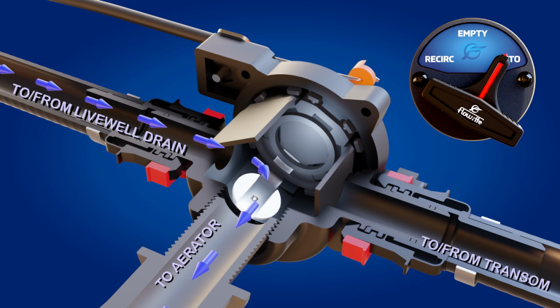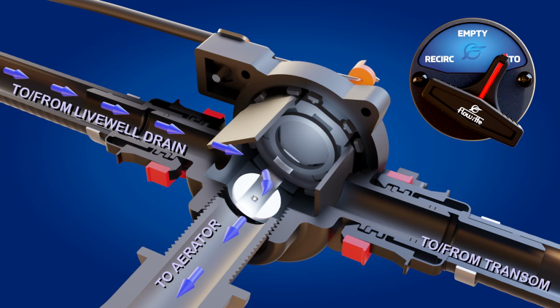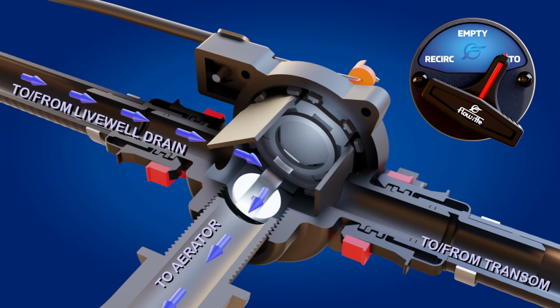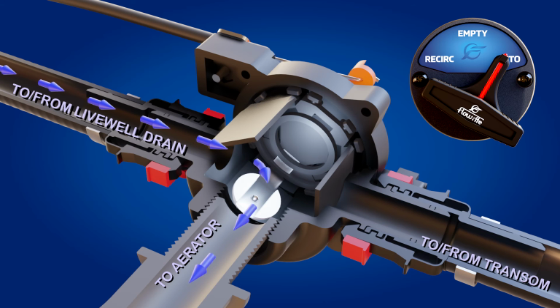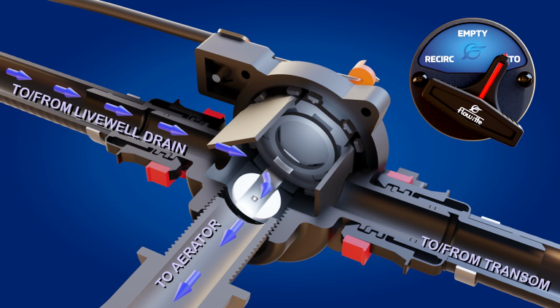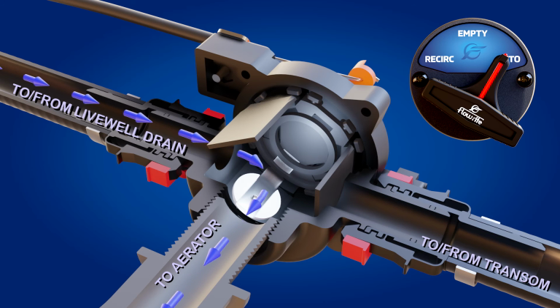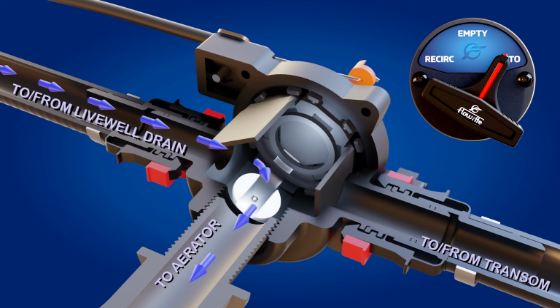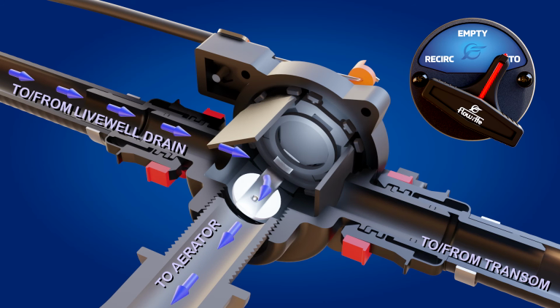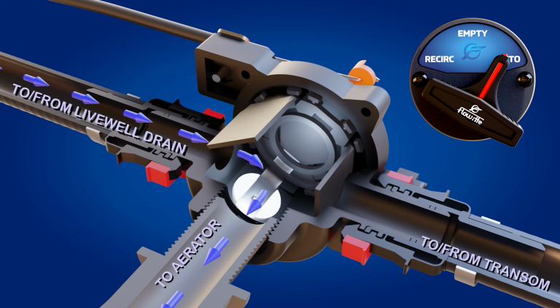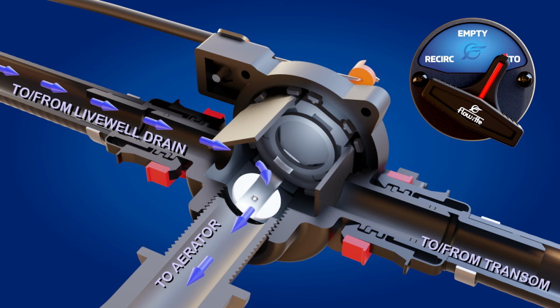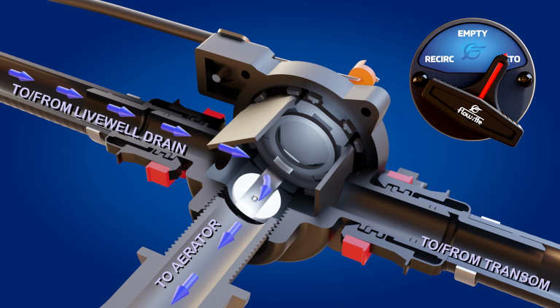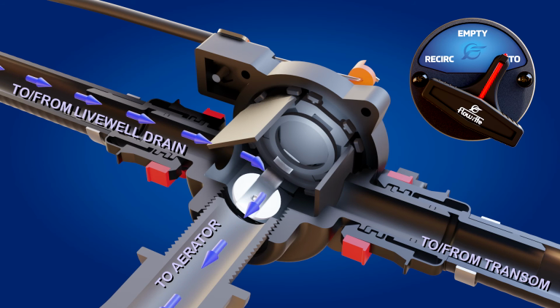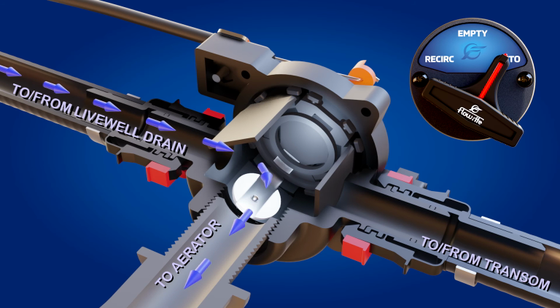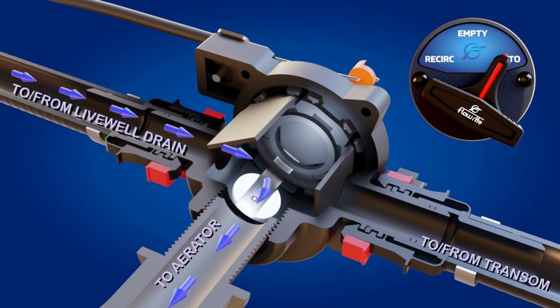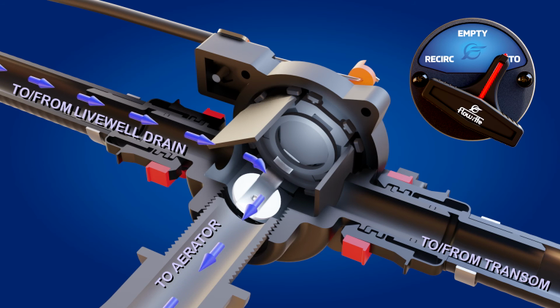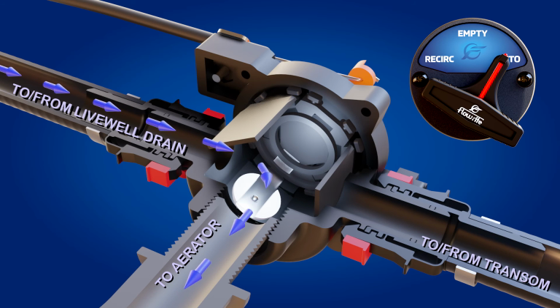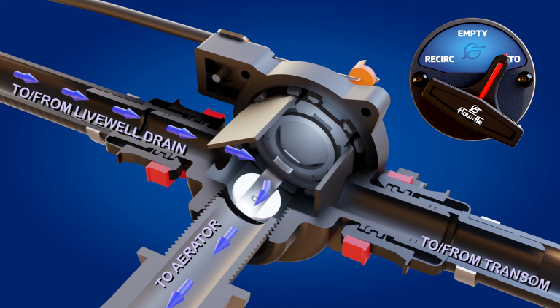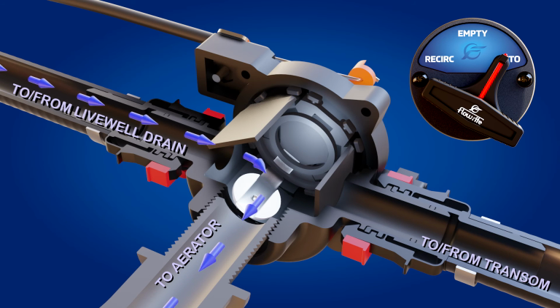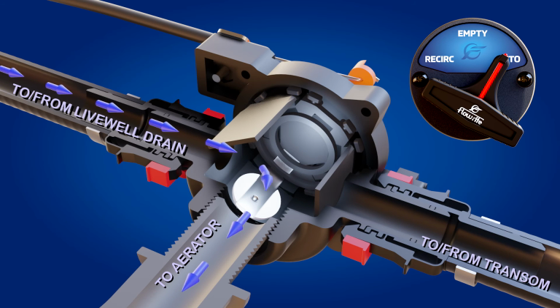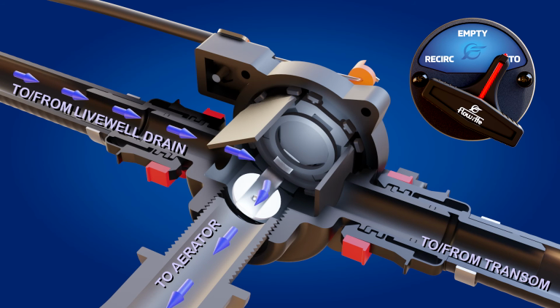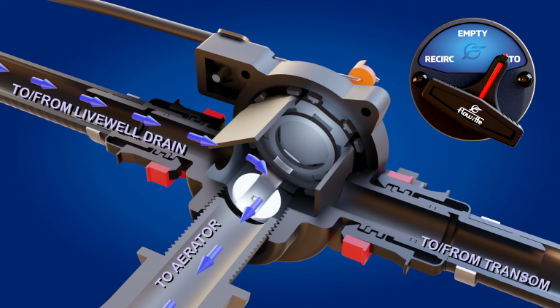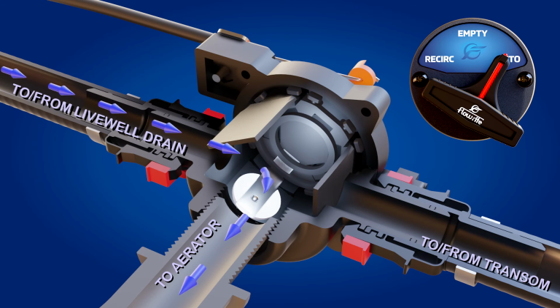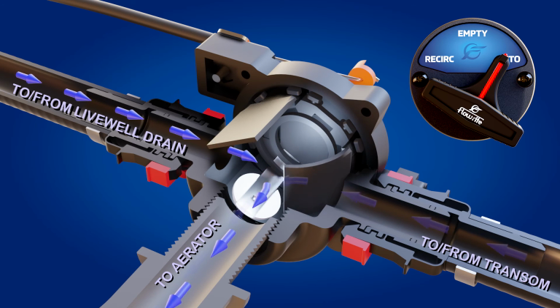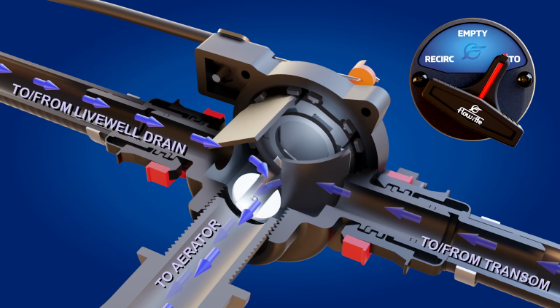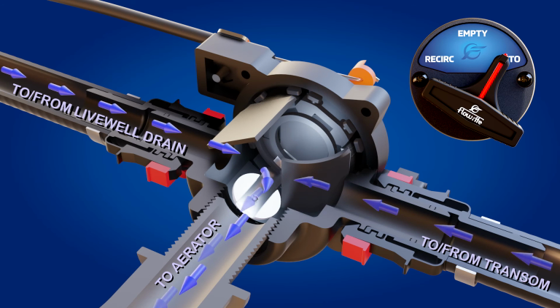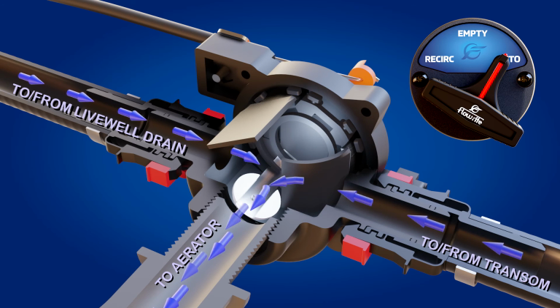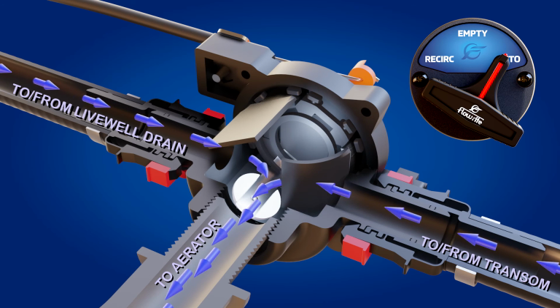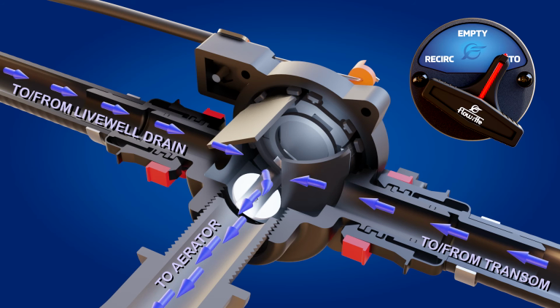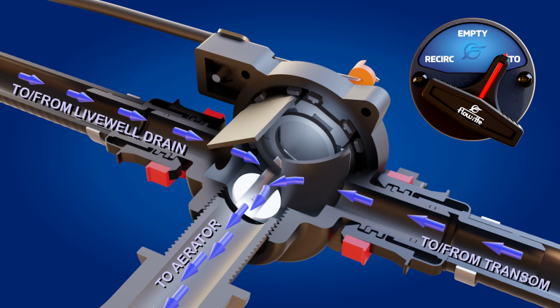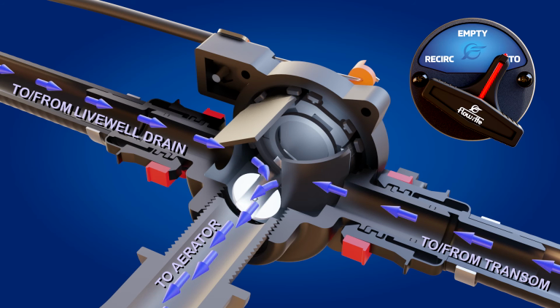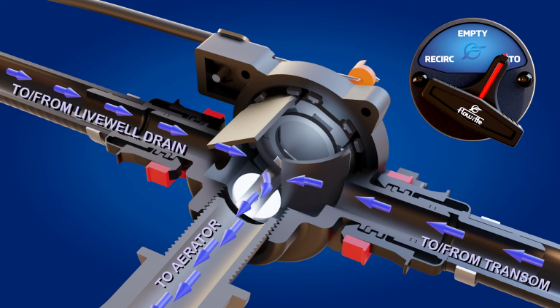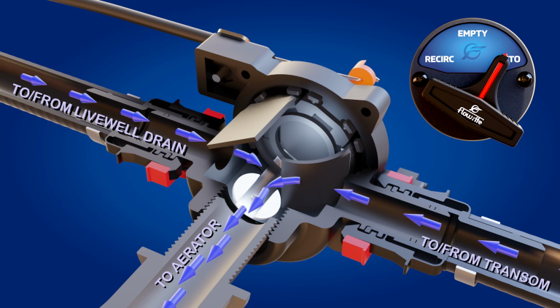Once the boat is brought back off plane, the transom side of the valve opens and fresh outside water begins to flow again.